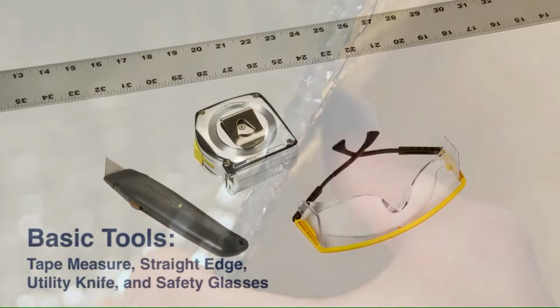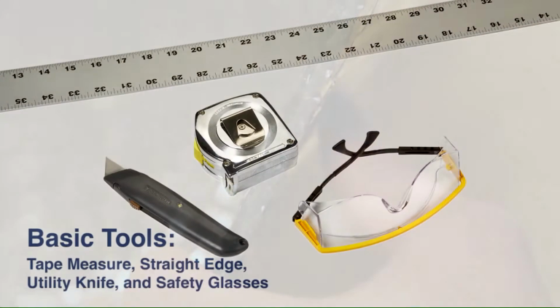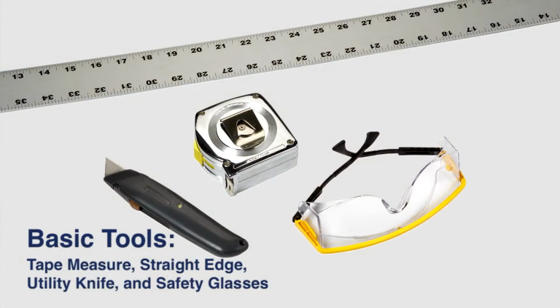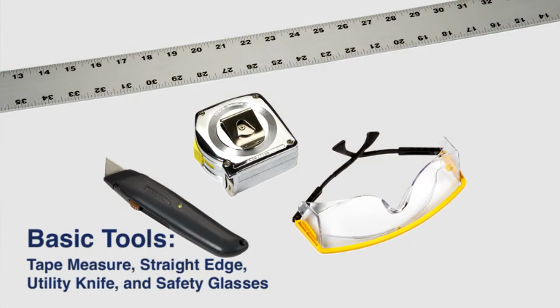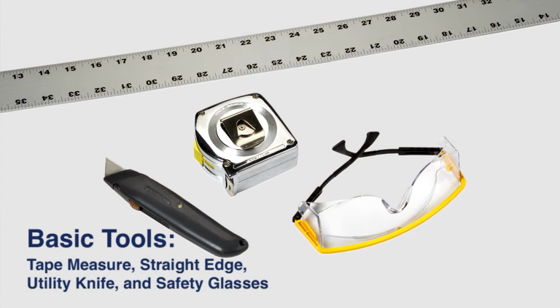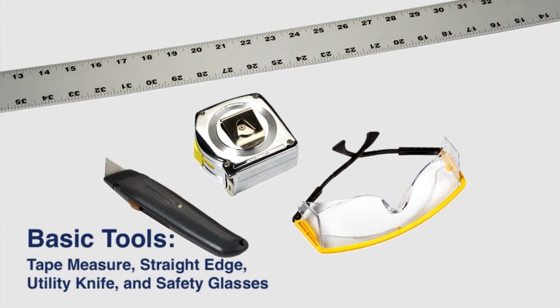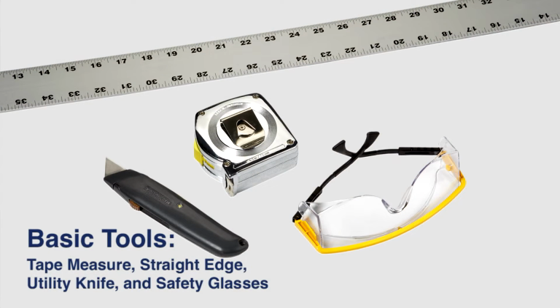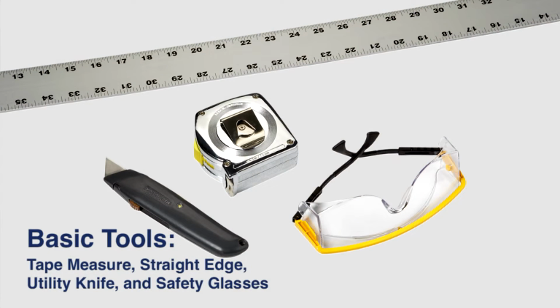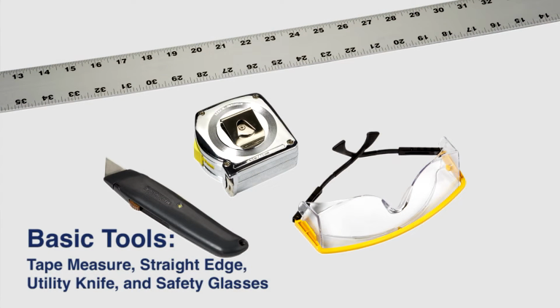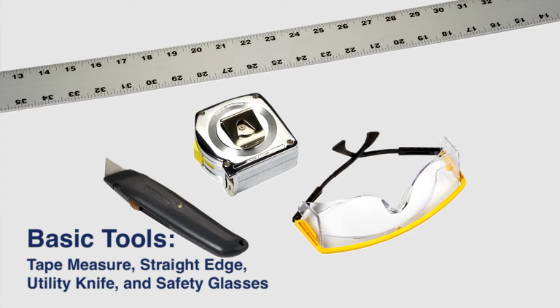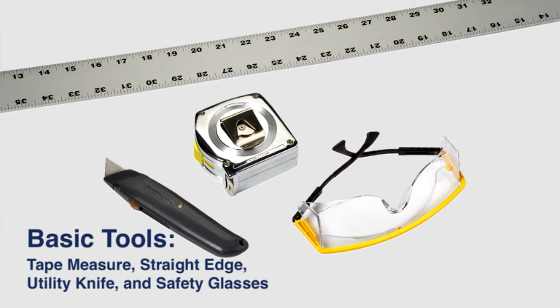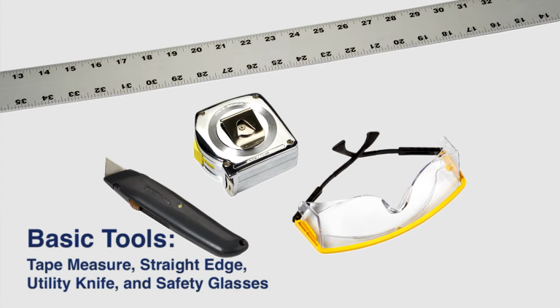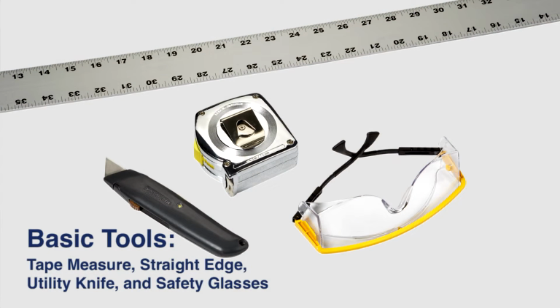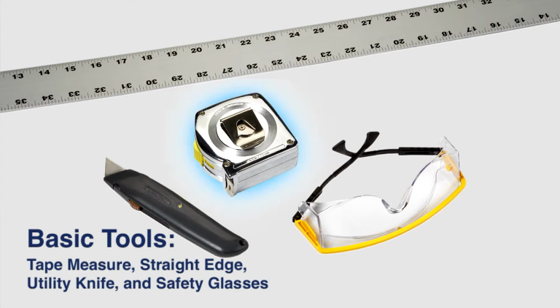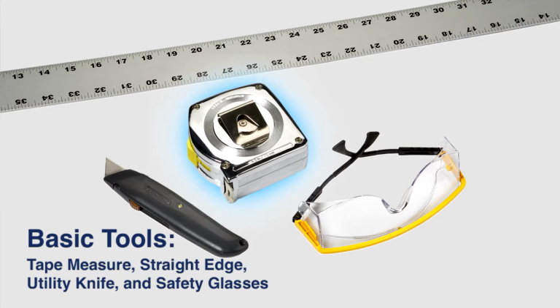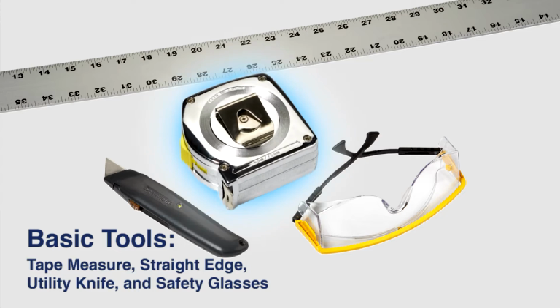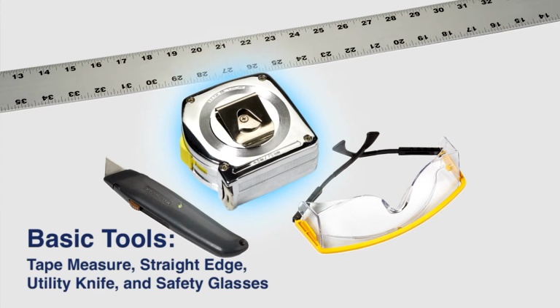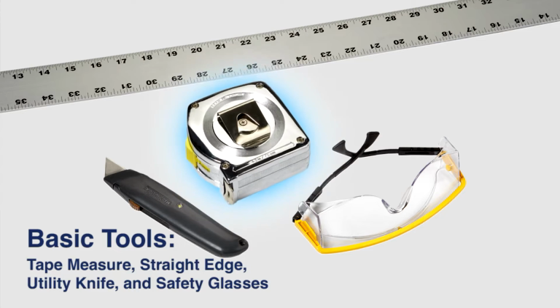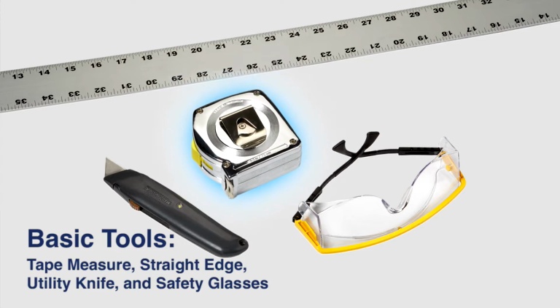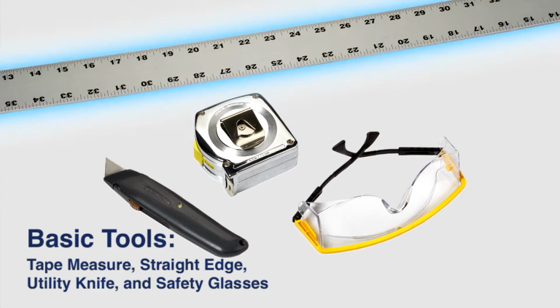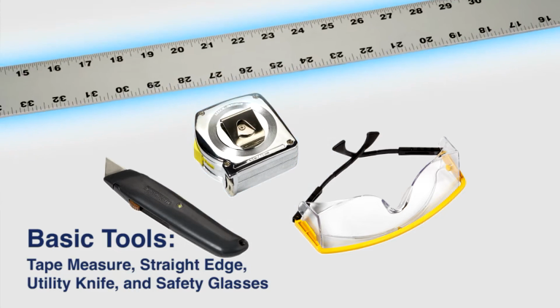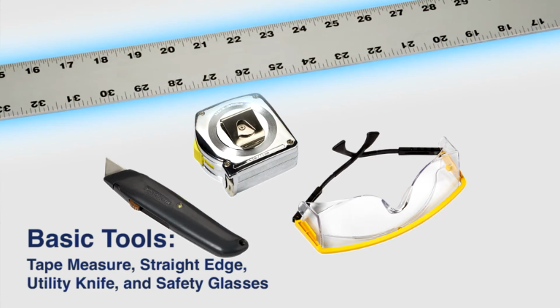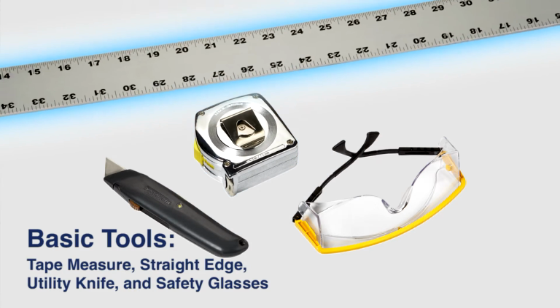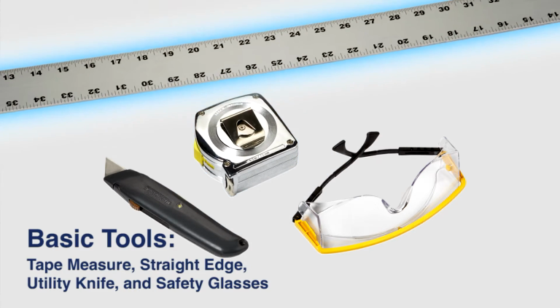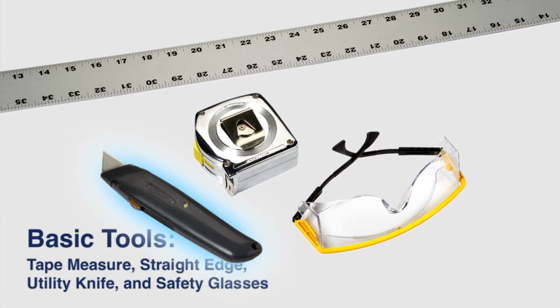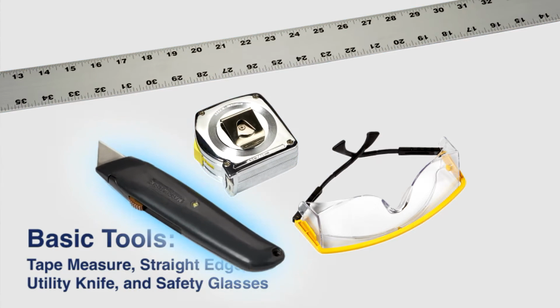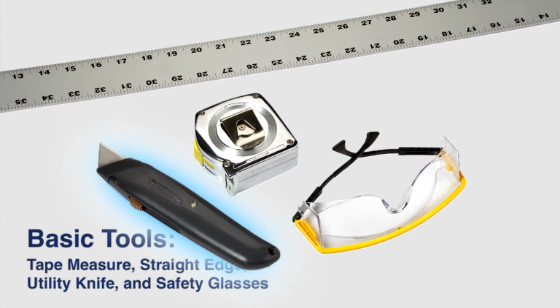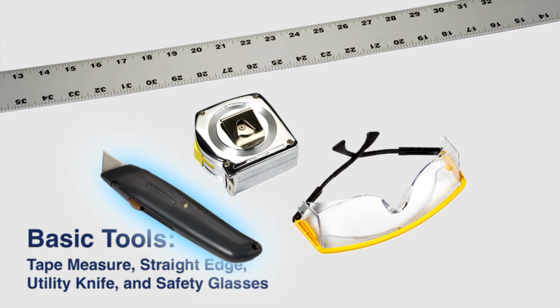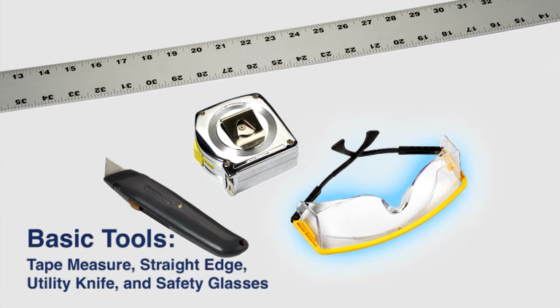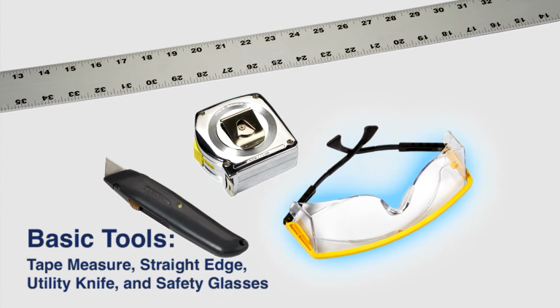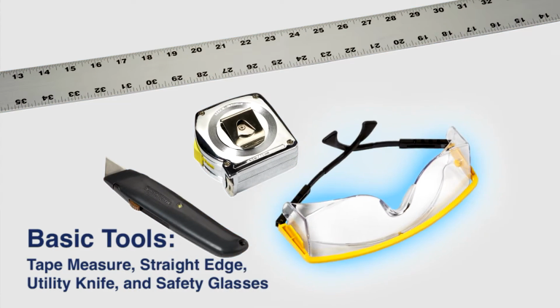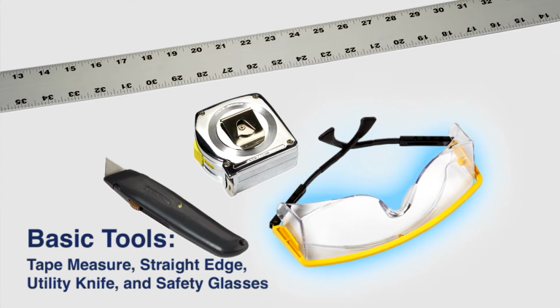This application requires only basic tools: a tape measure, straight edge, utility knife, and safety glasses.